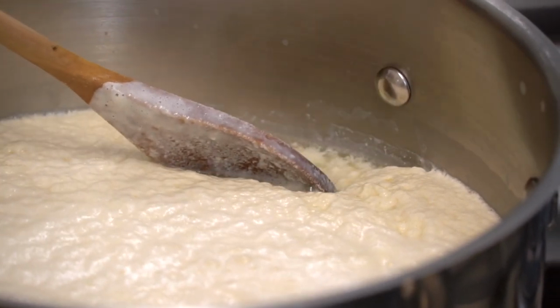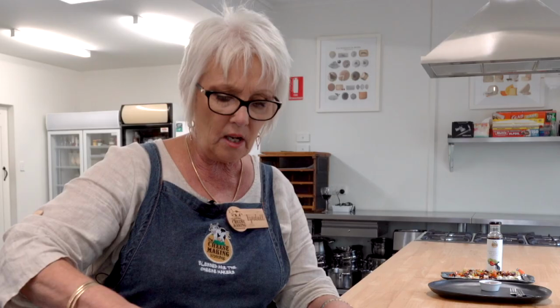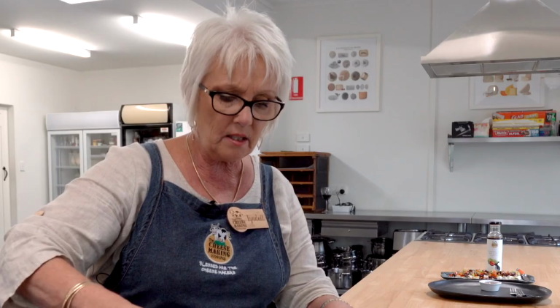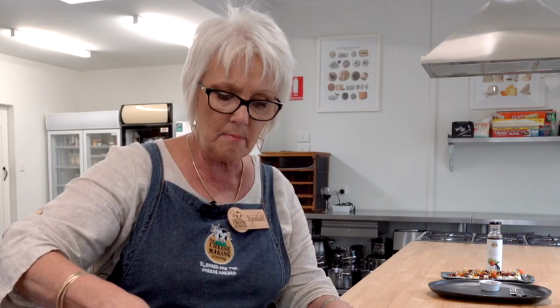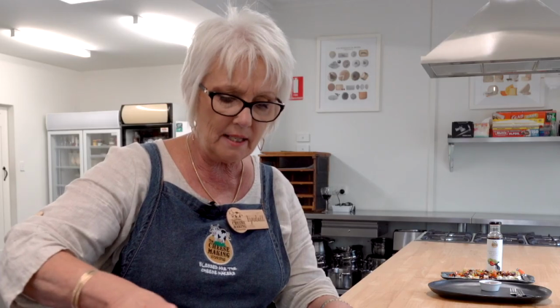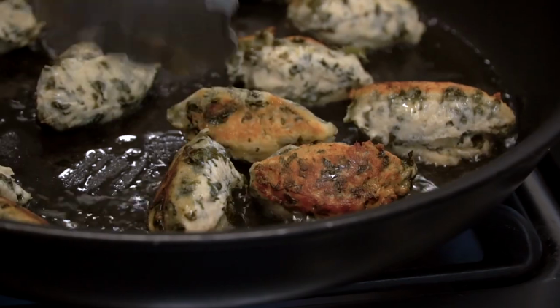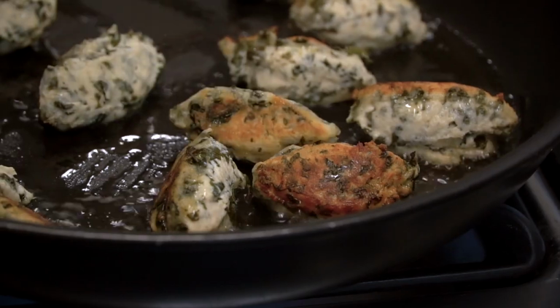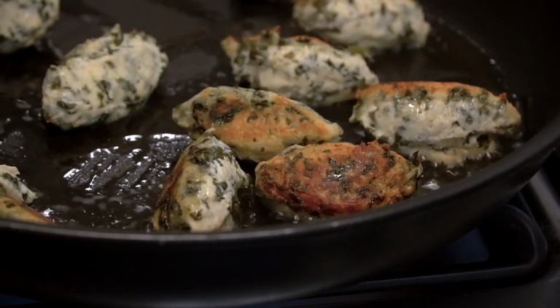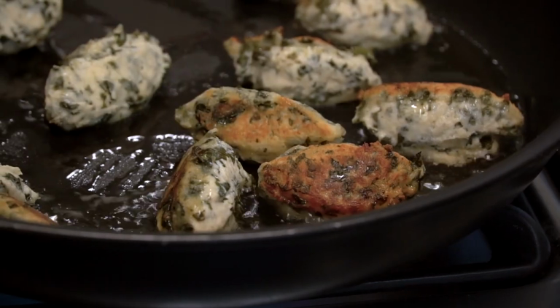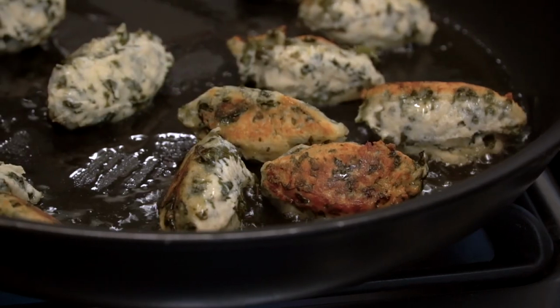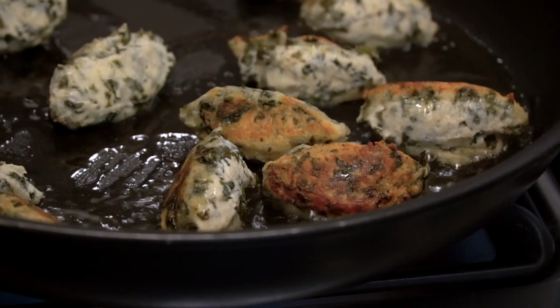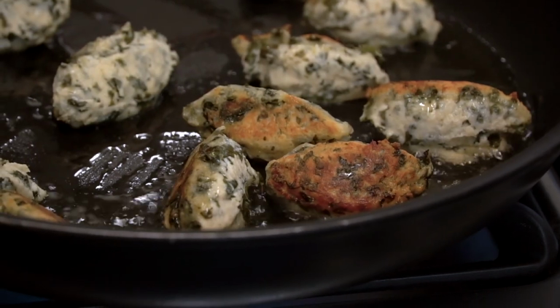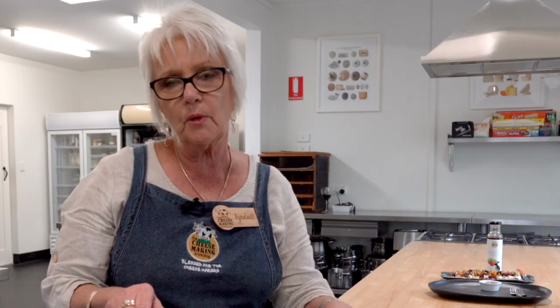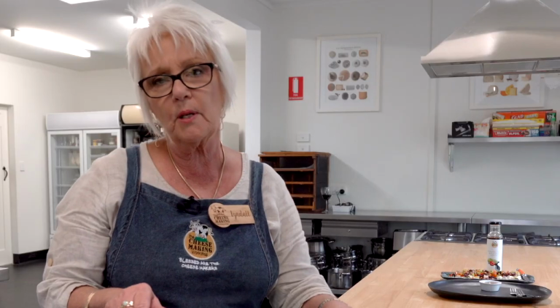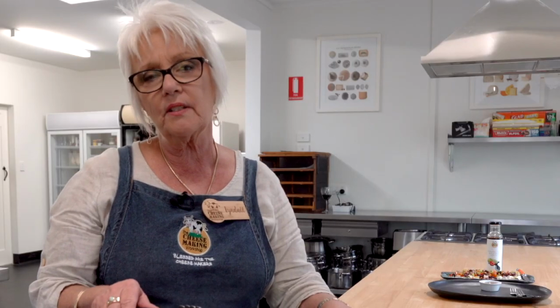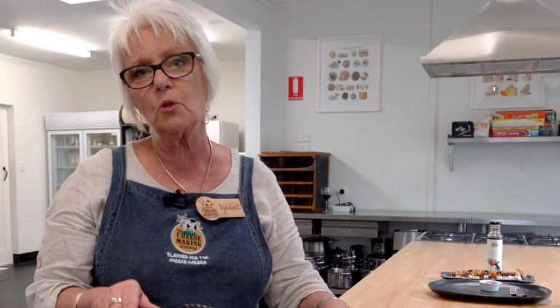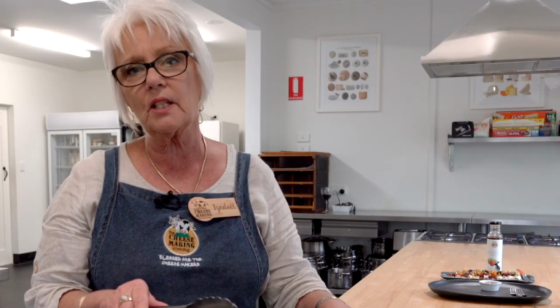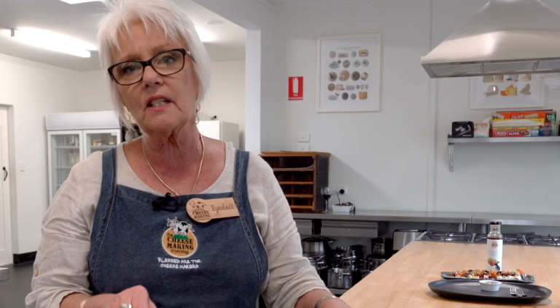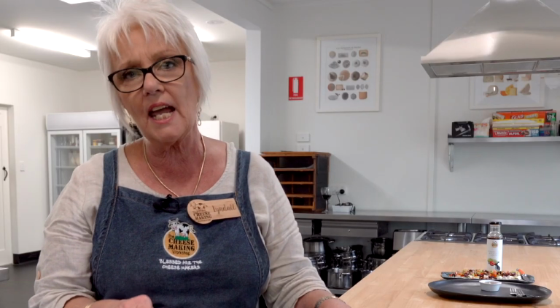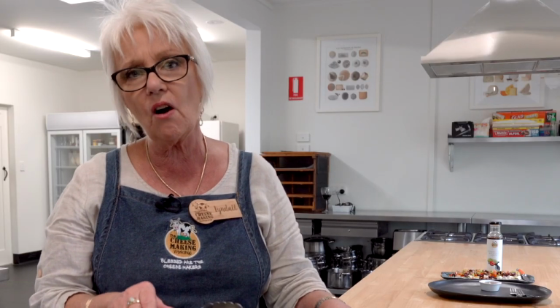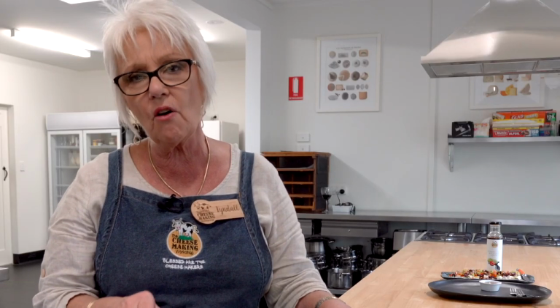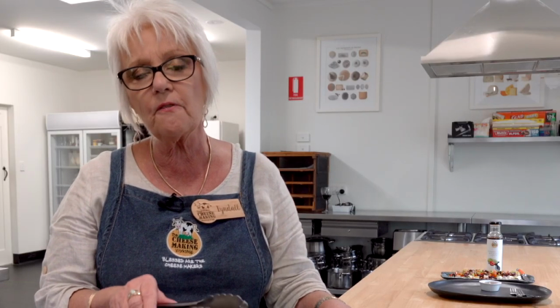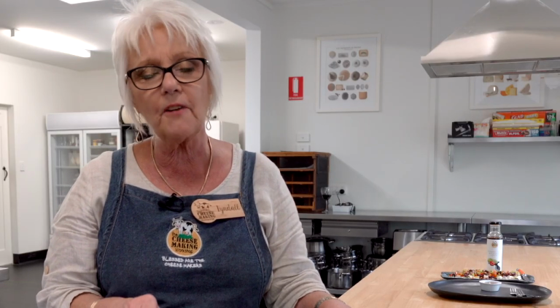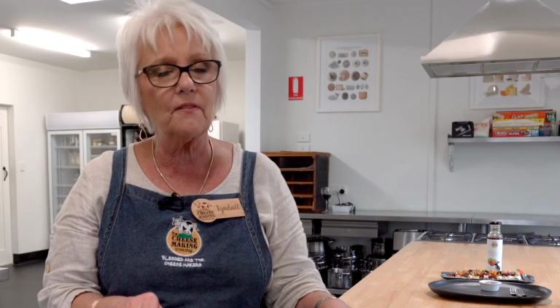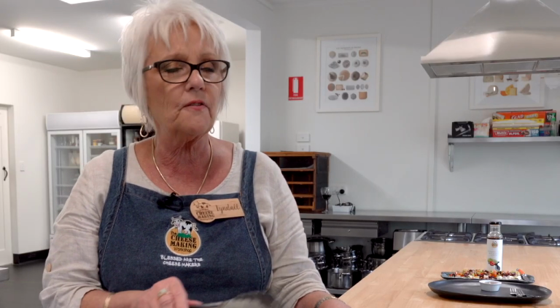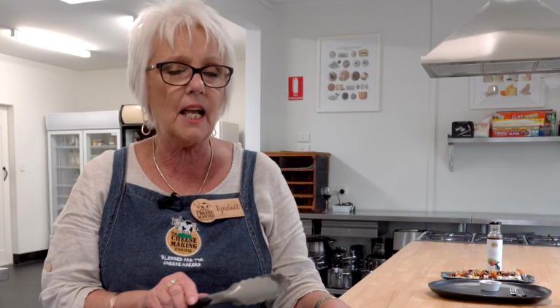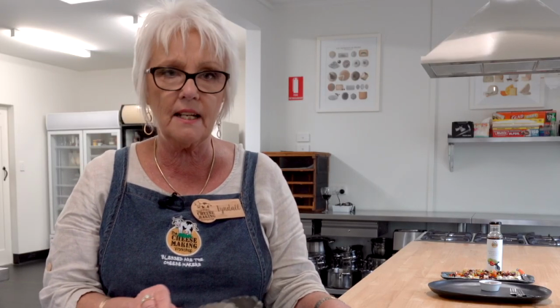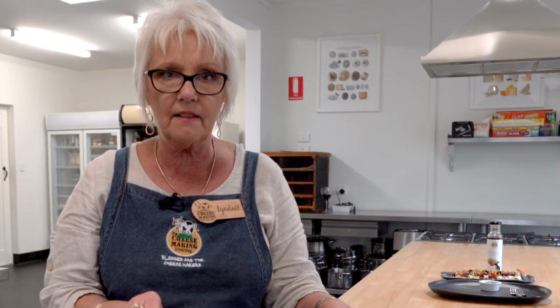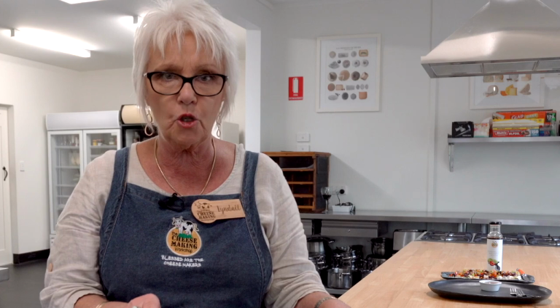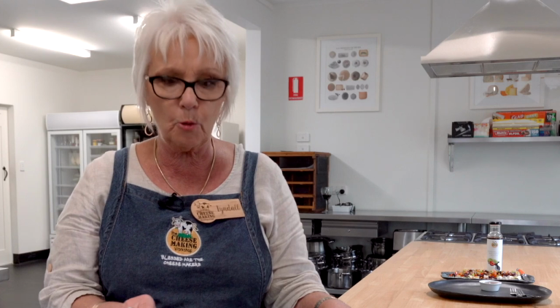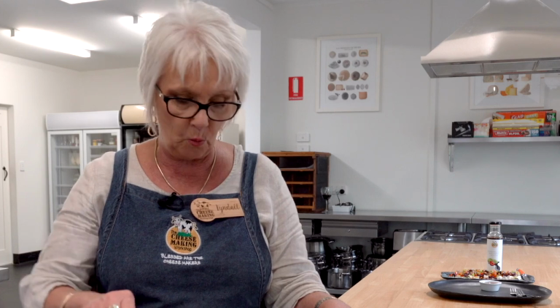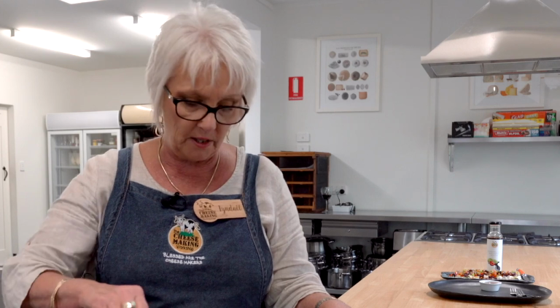Ricotta is an amazing product to work with because it will just take on the flavour of anything that you put with it.